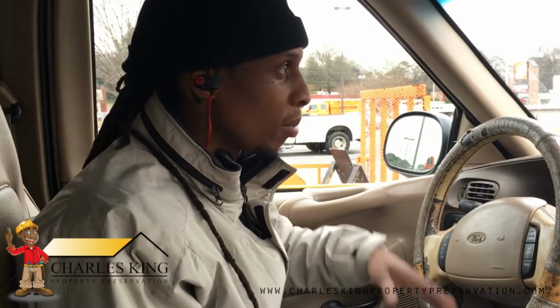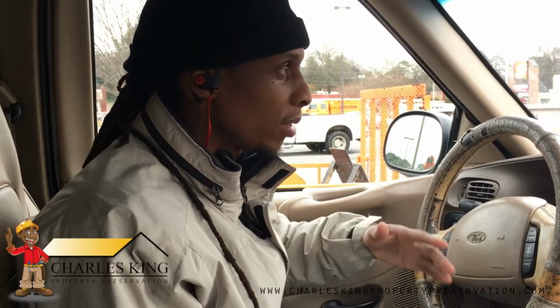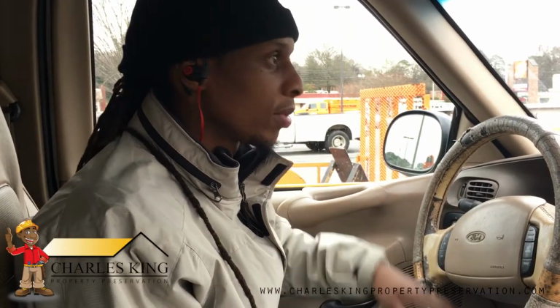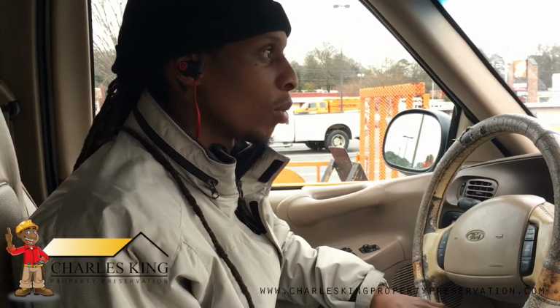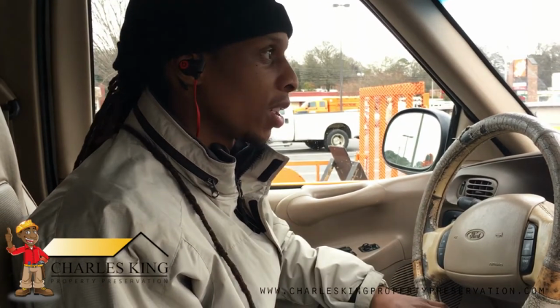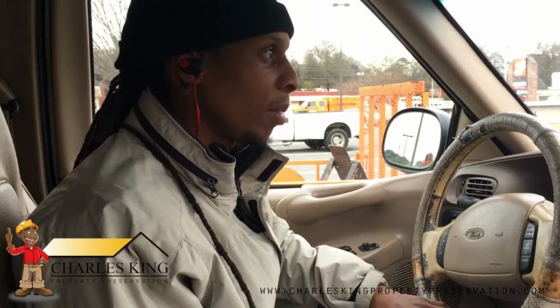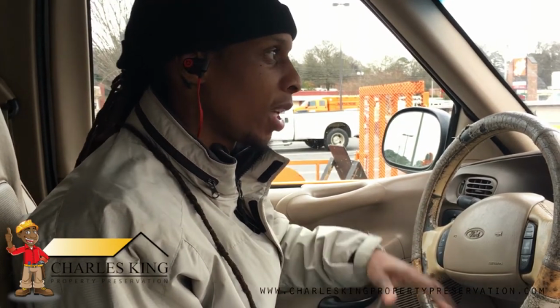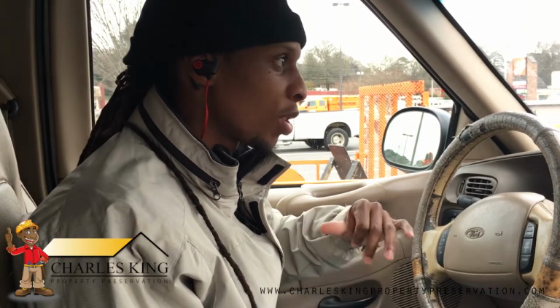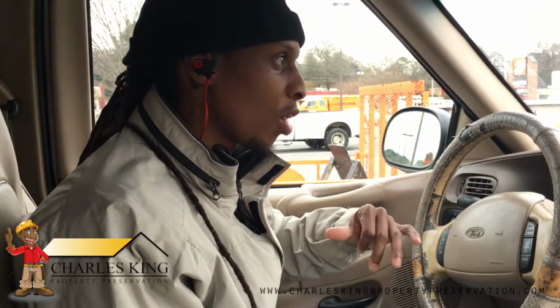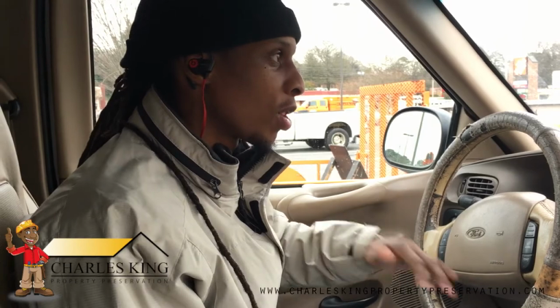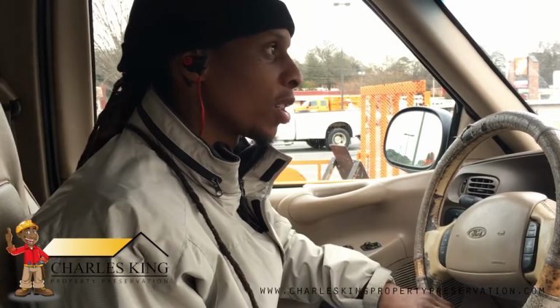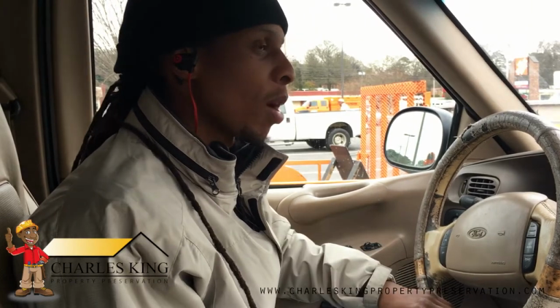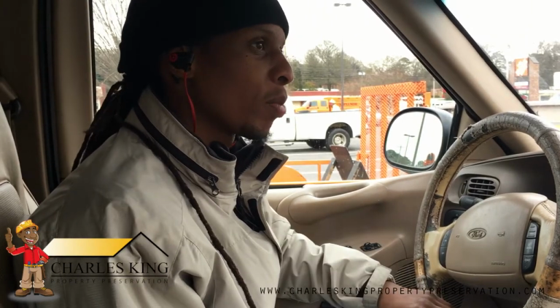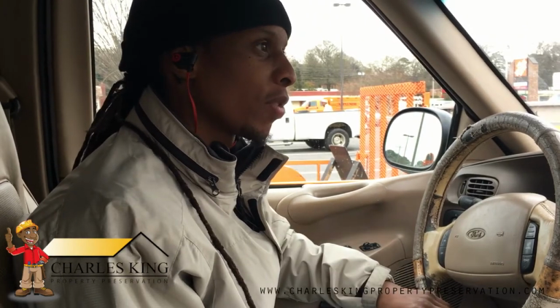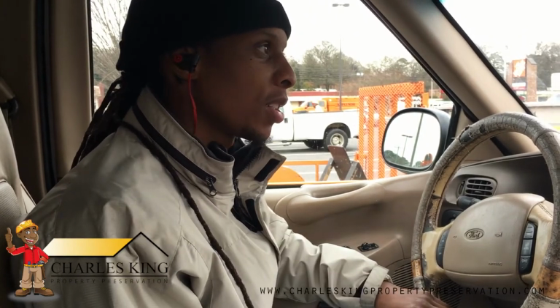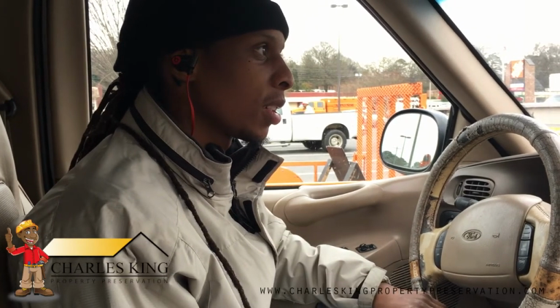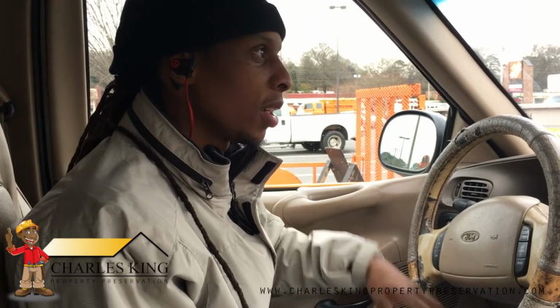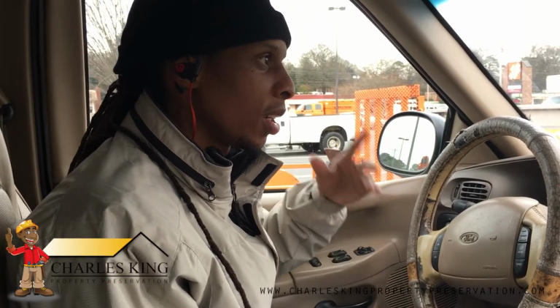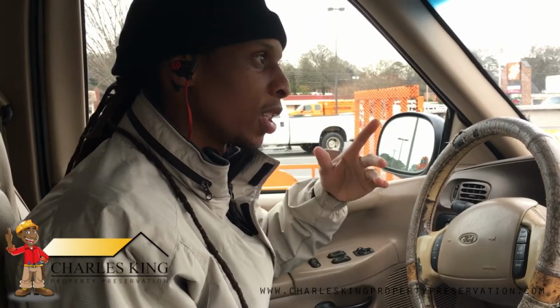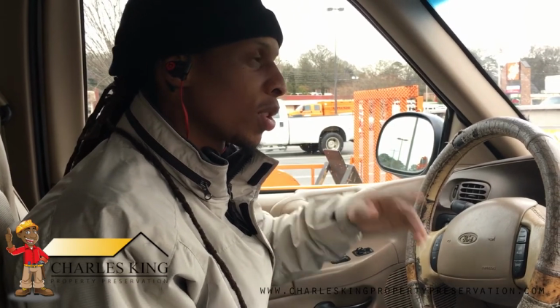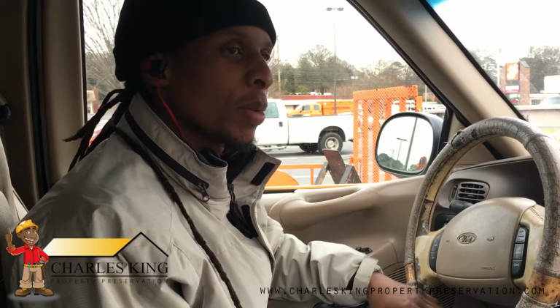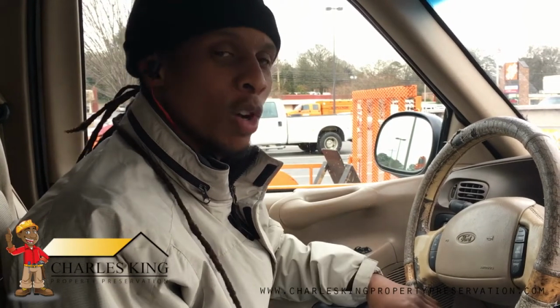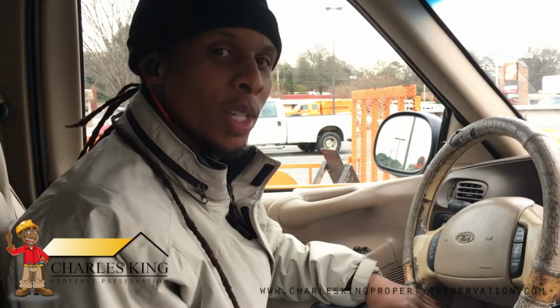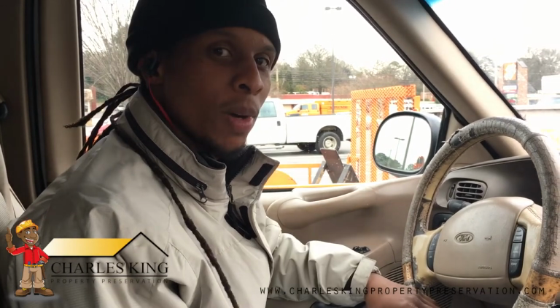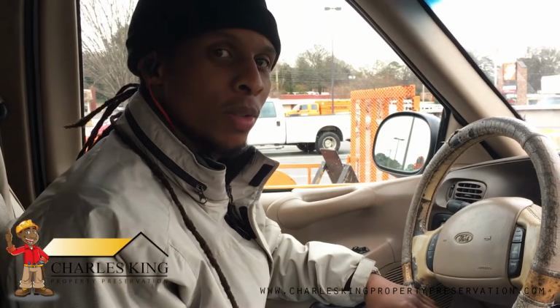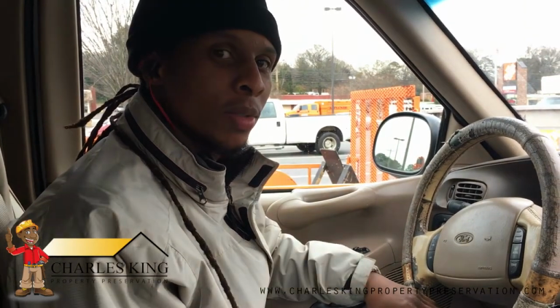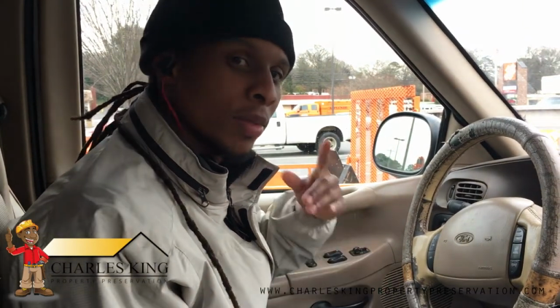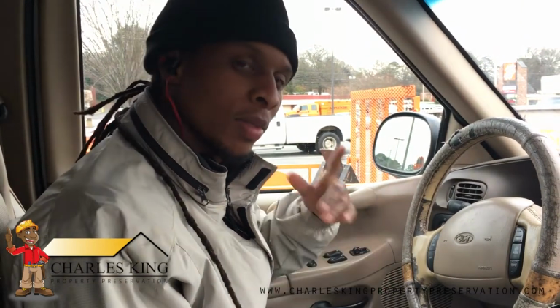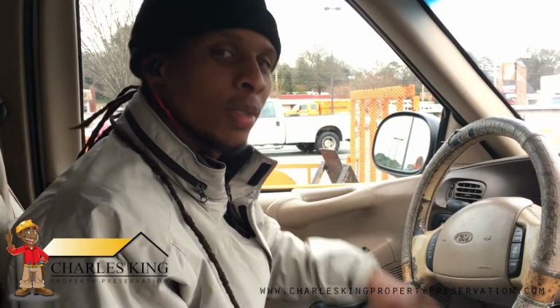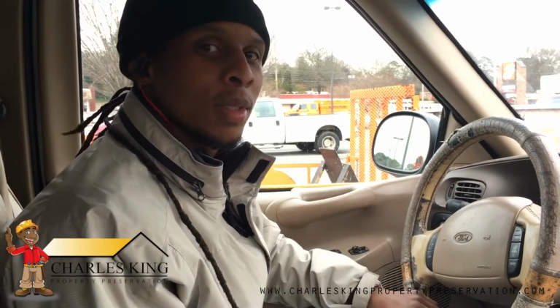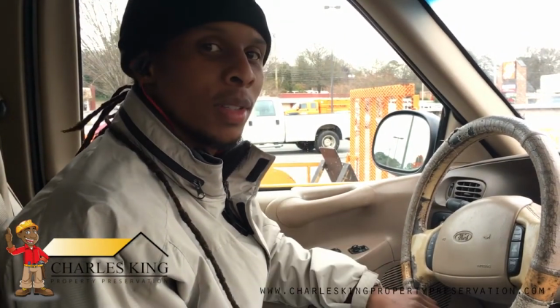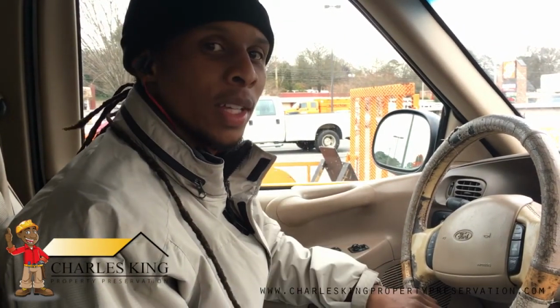Once again, my name is Charles, Charles County Property Preservation. This was a trip to Home Depot. Later.